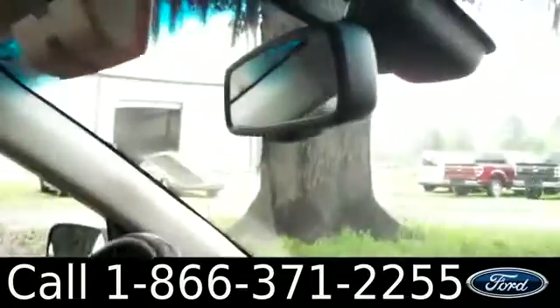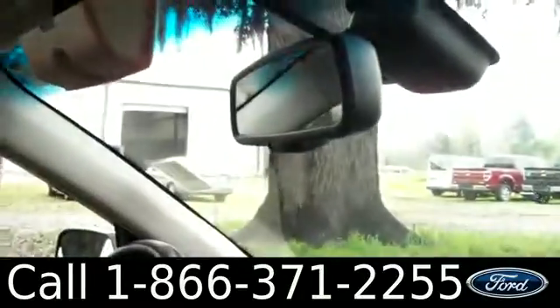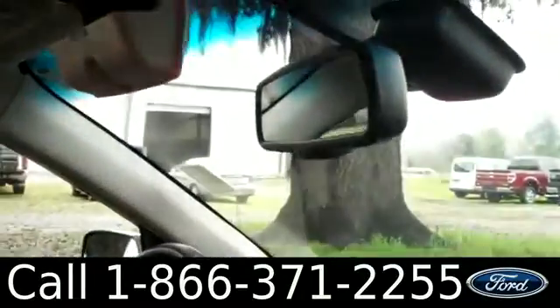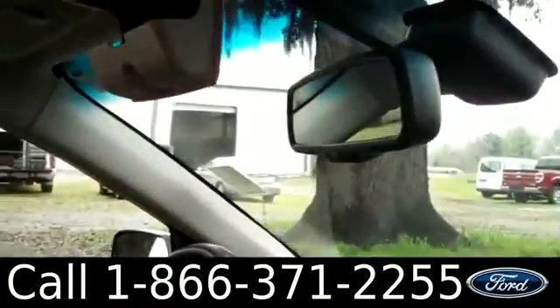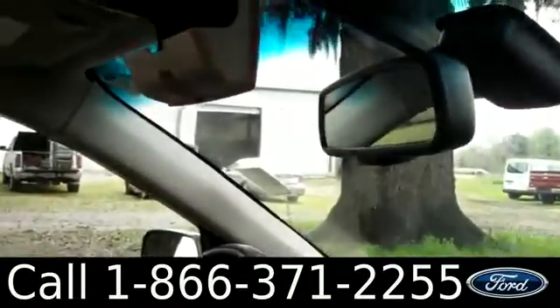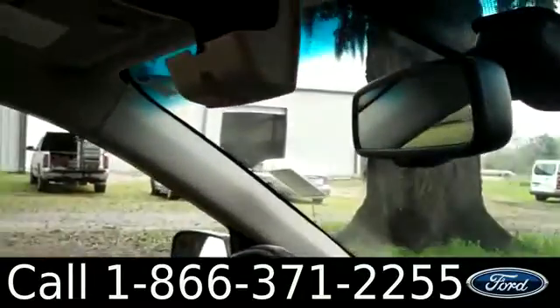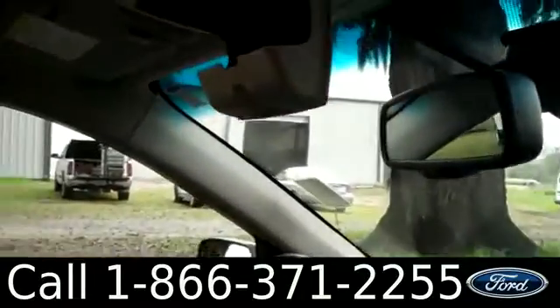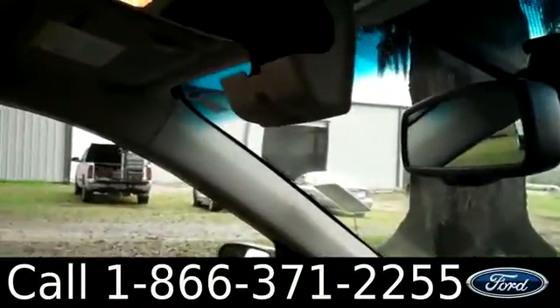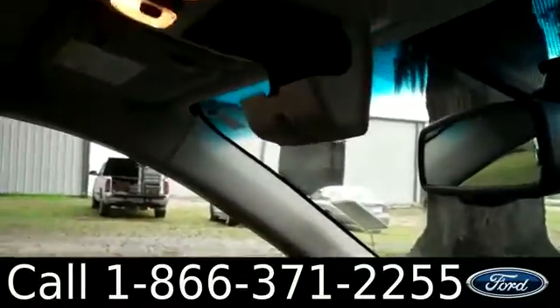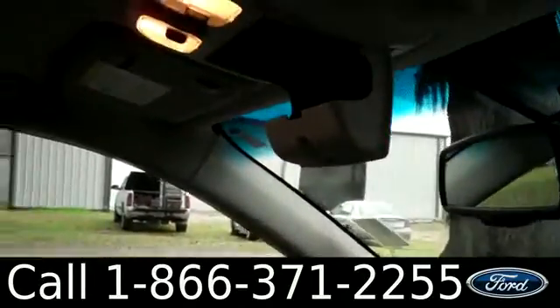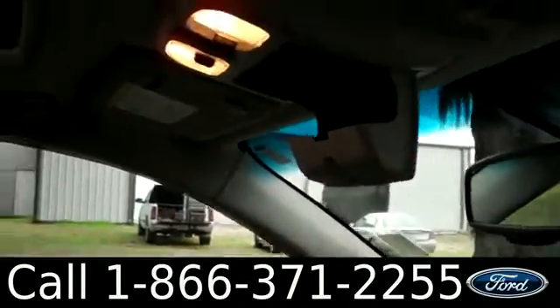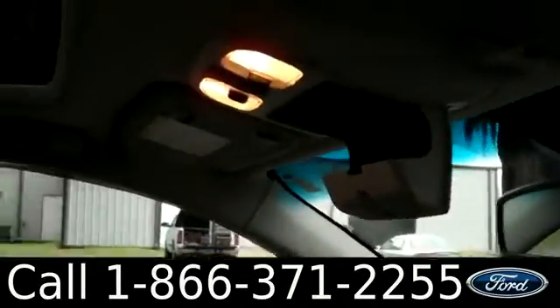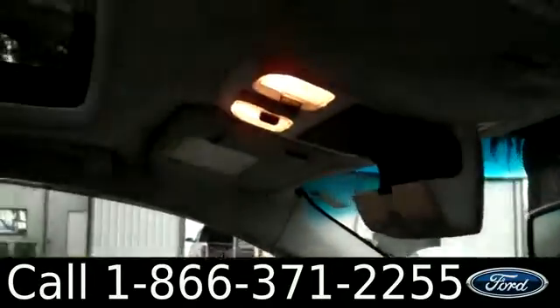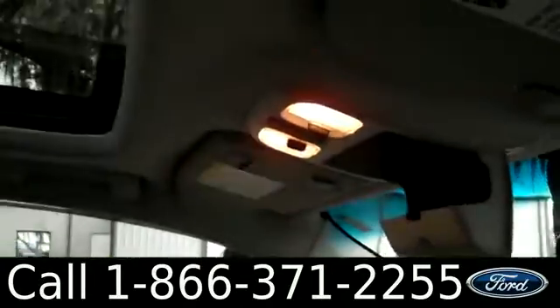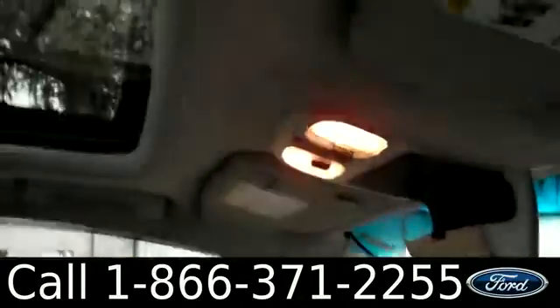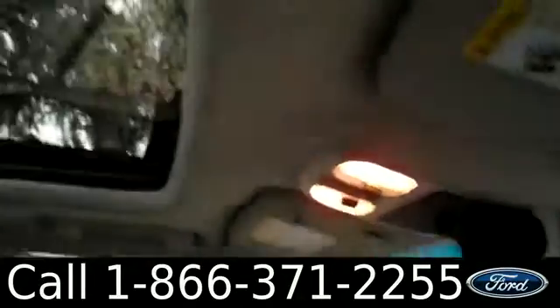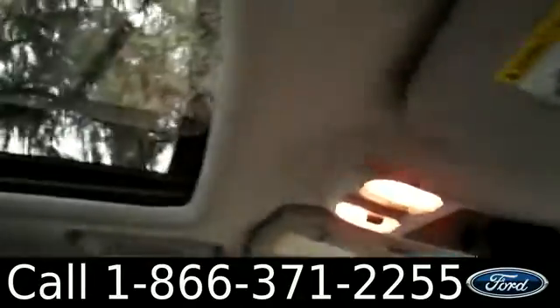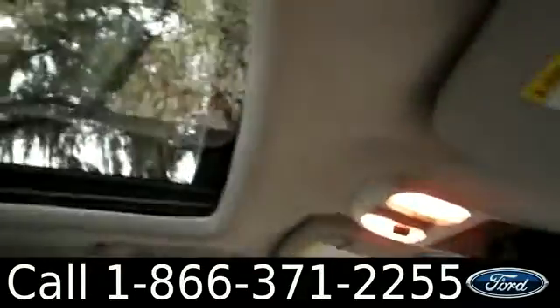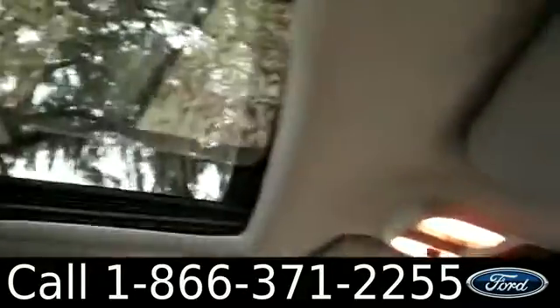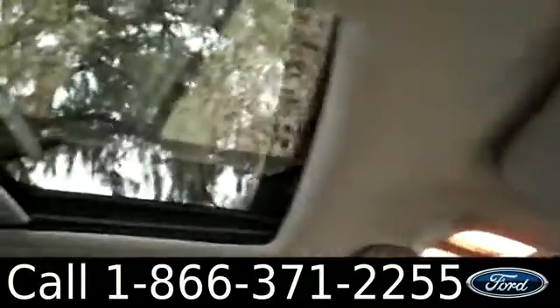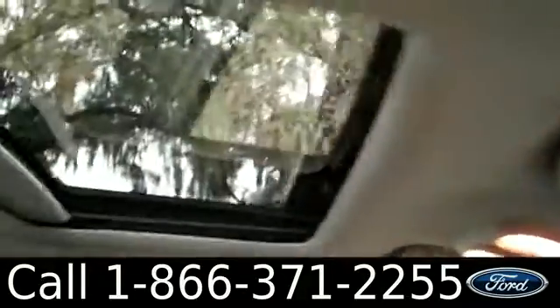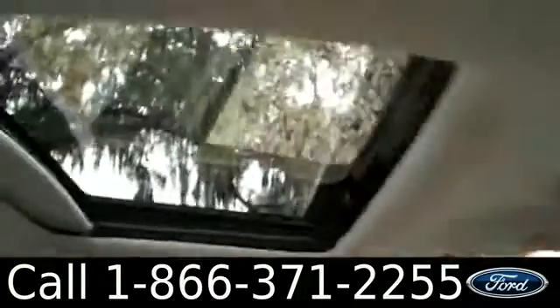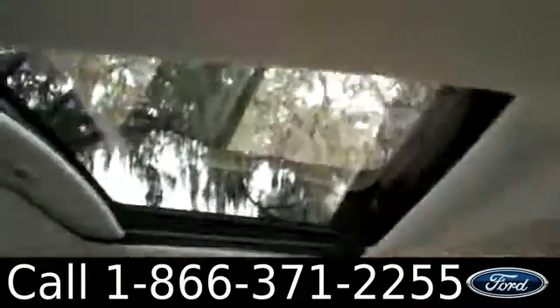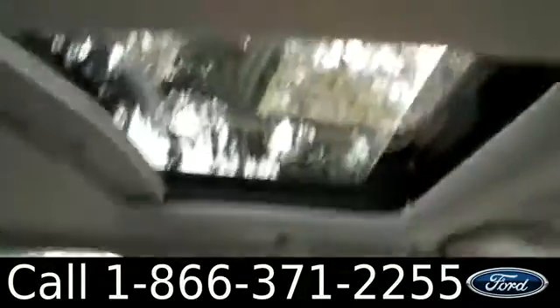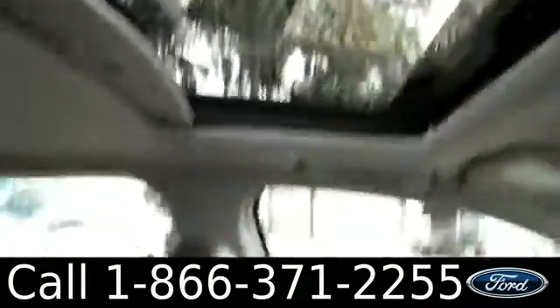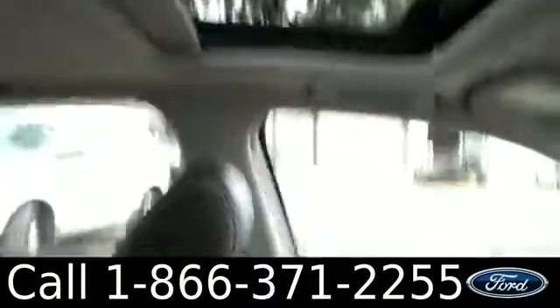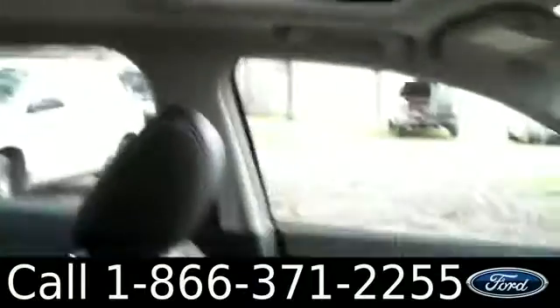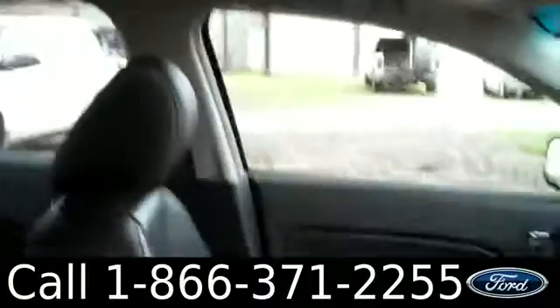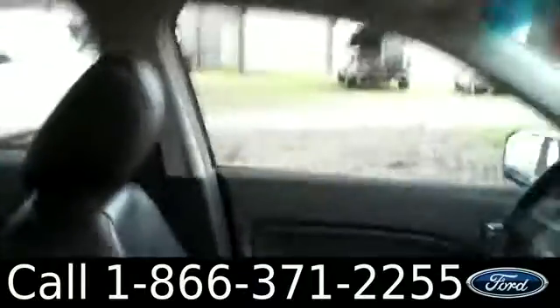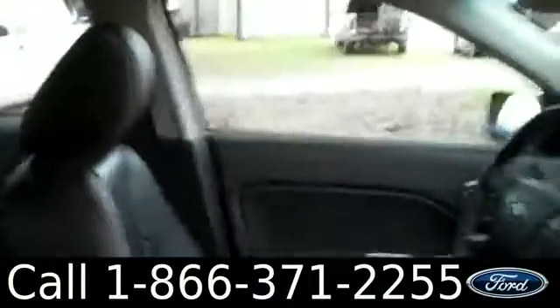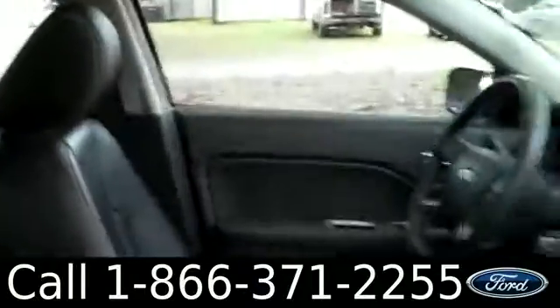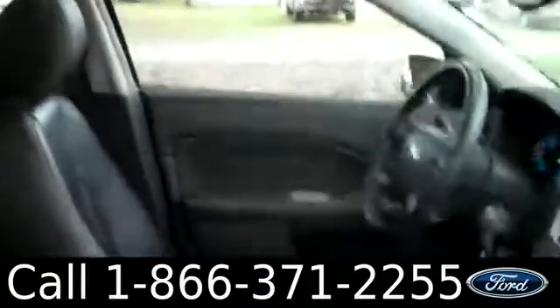You also have a backup cam on the rear view mirror, cruise control, a sunroof, powered locks, windows, and mirrors.